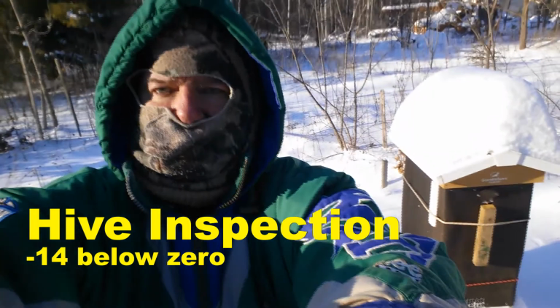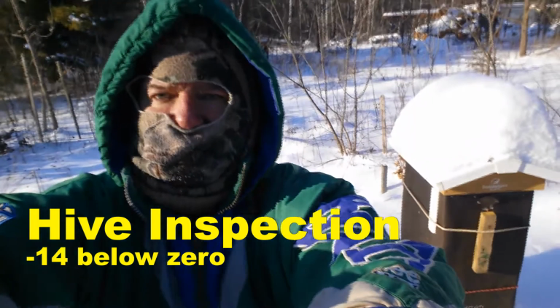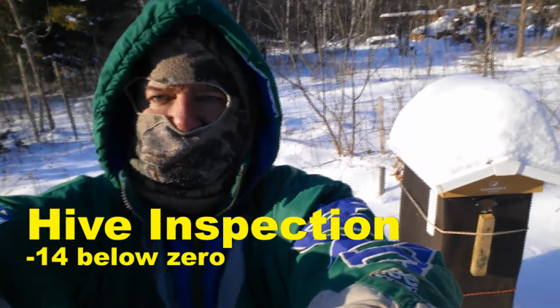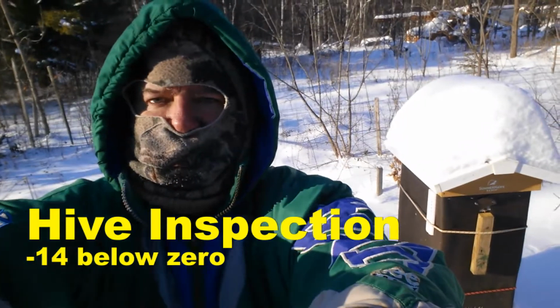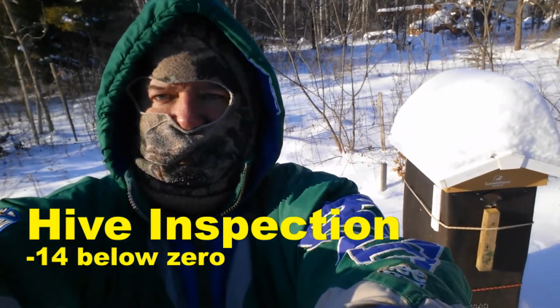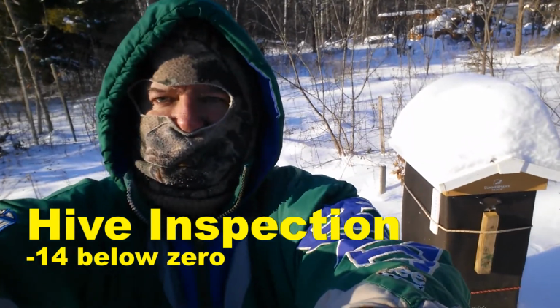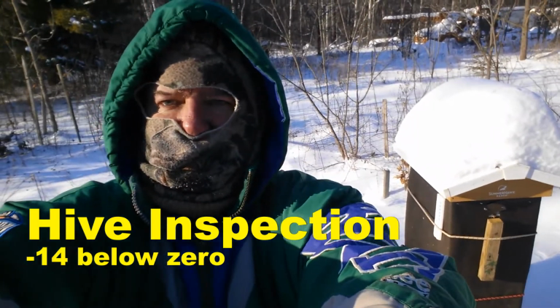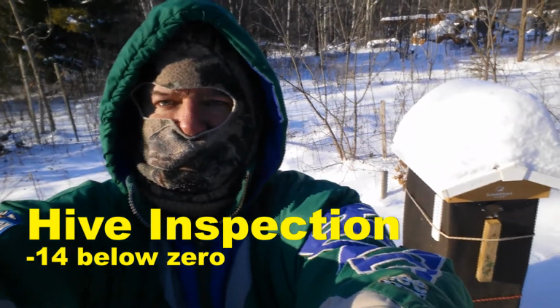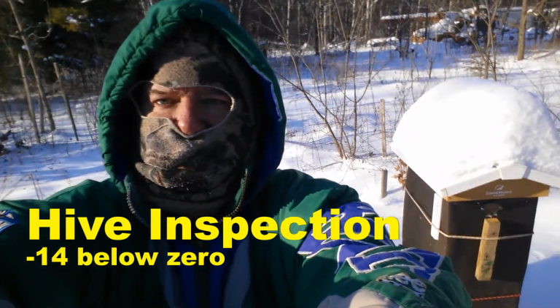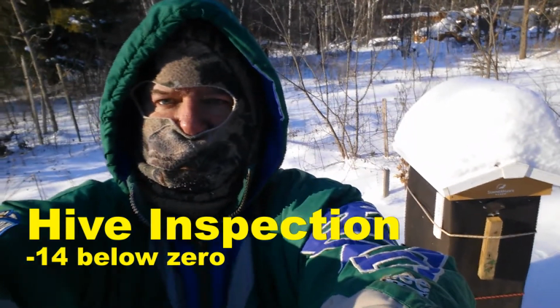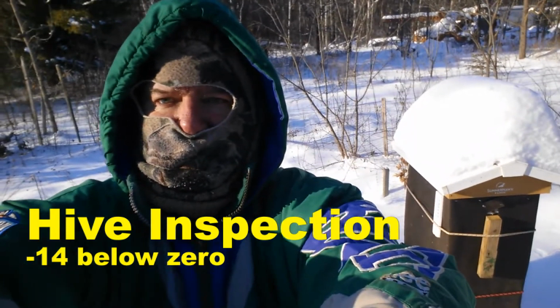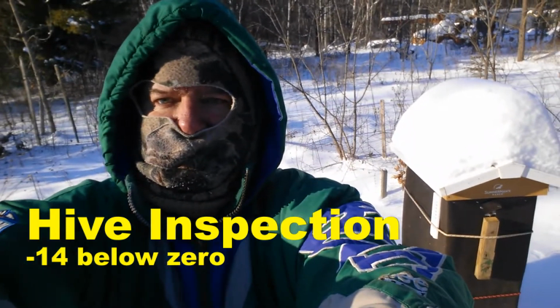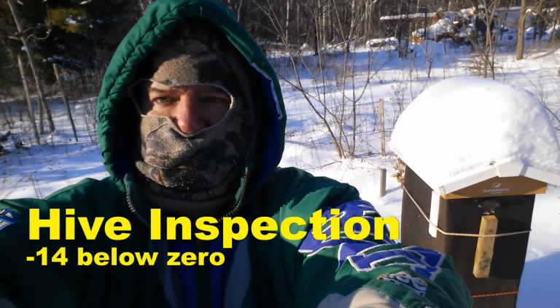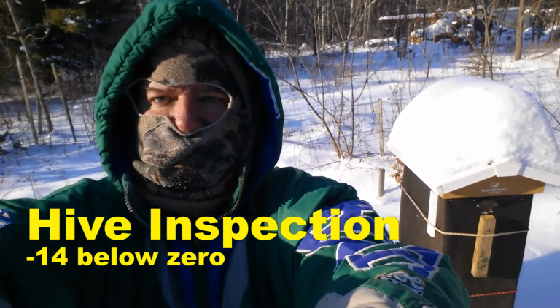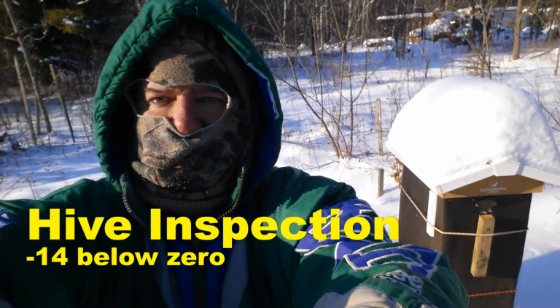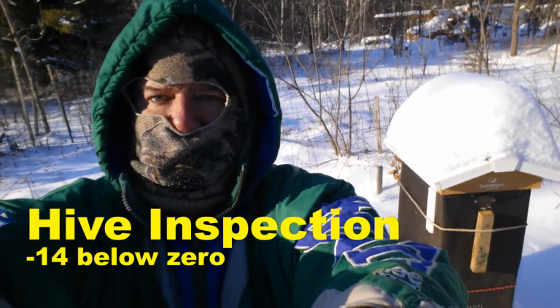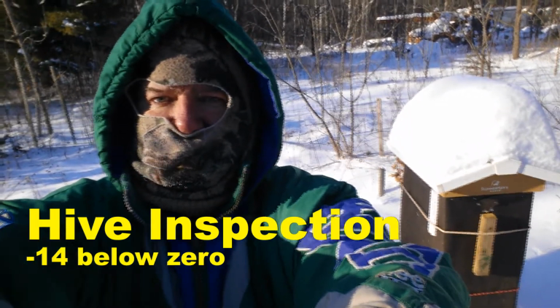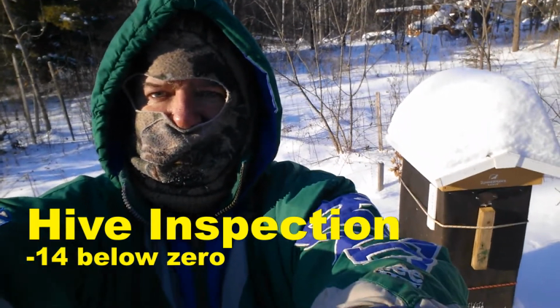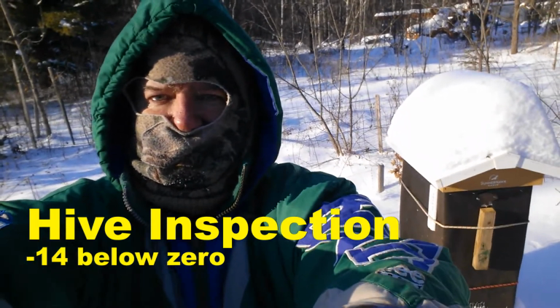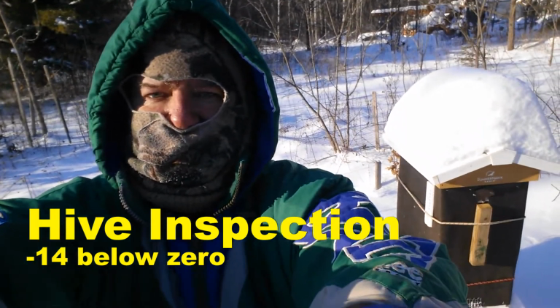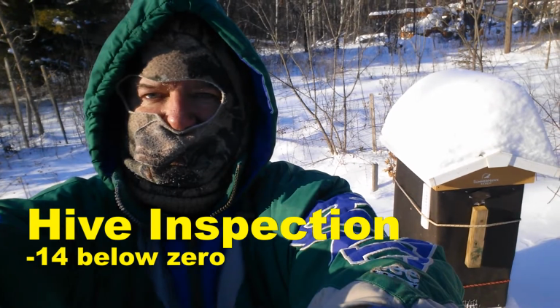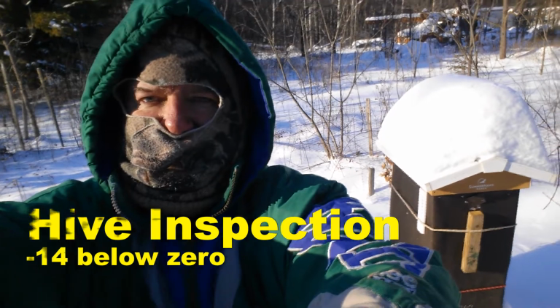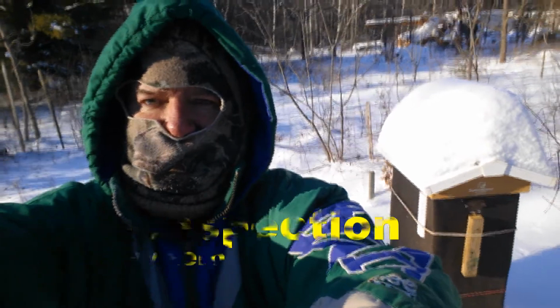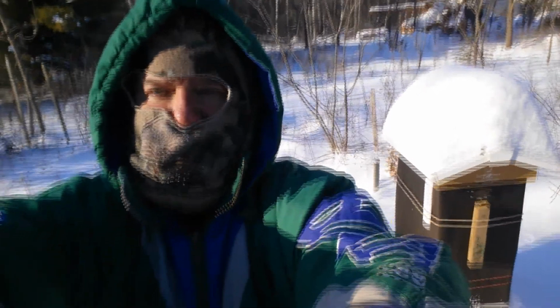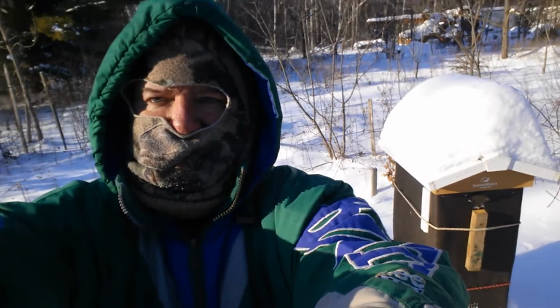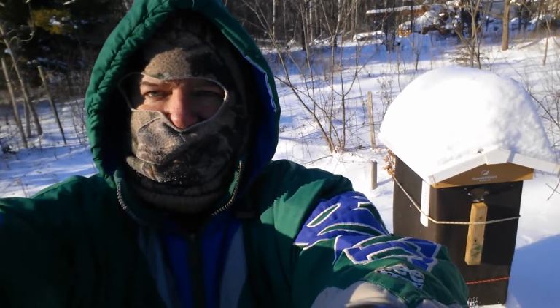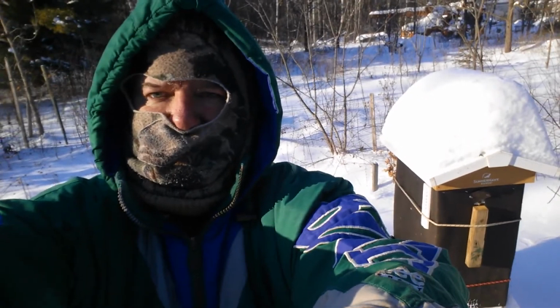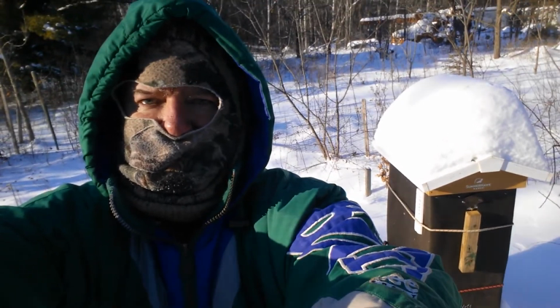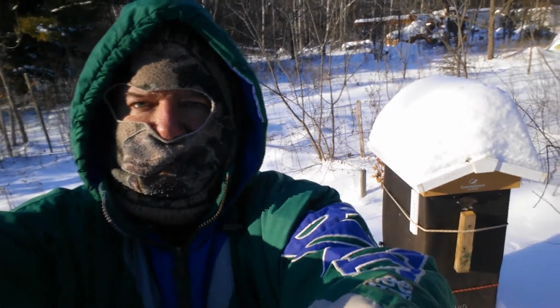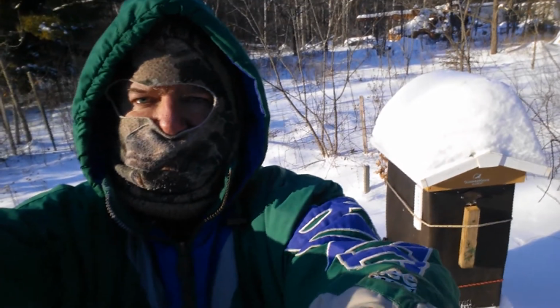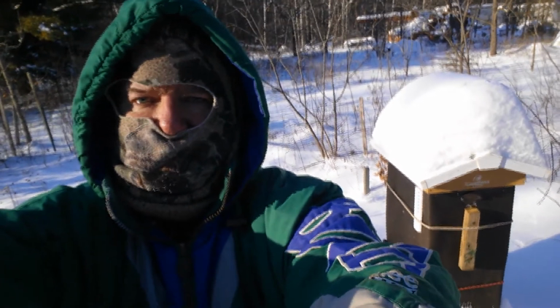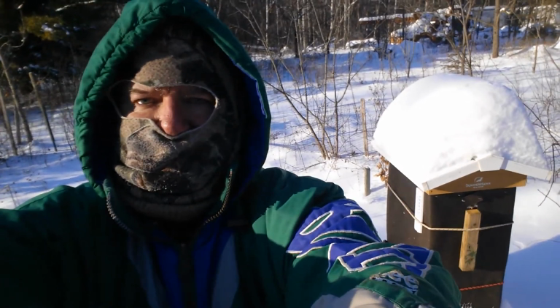It's about 14 degrees below zero right now and I came out here to check on my bees.